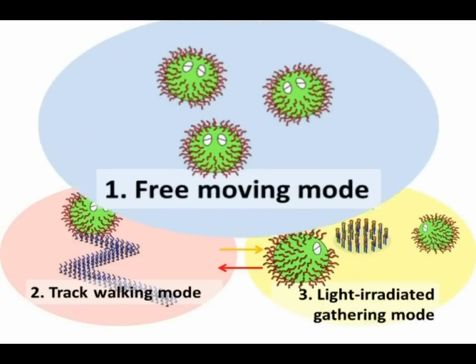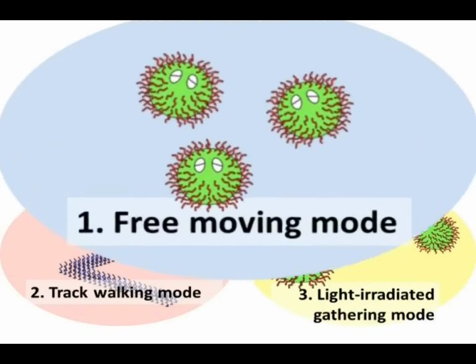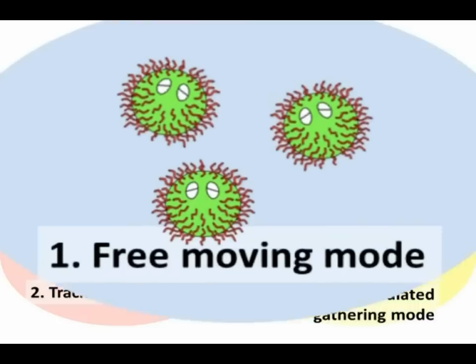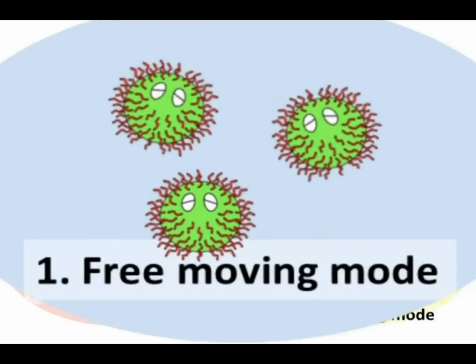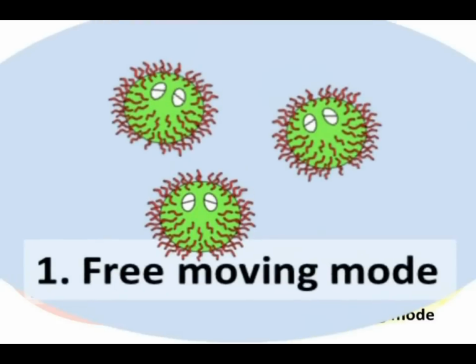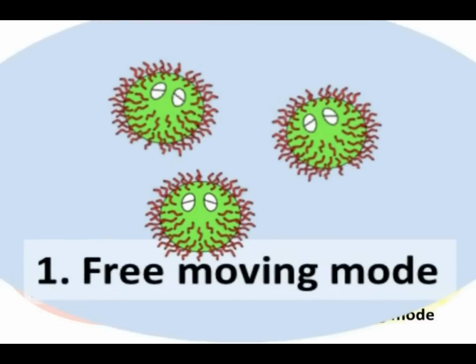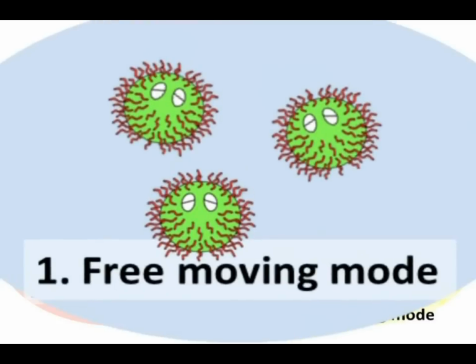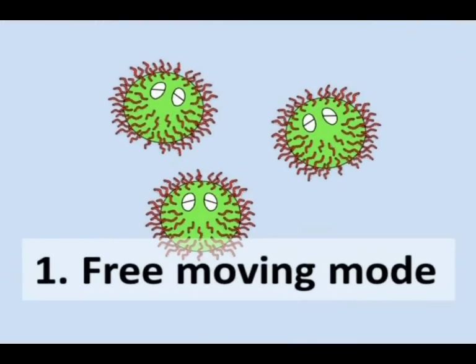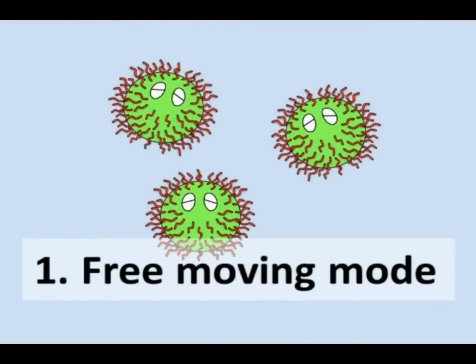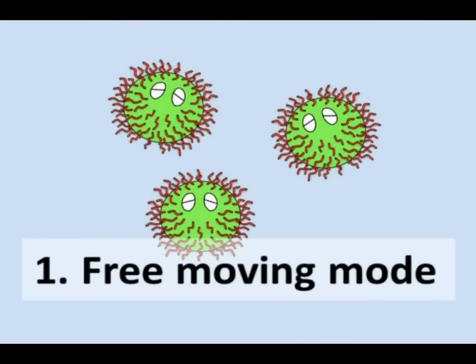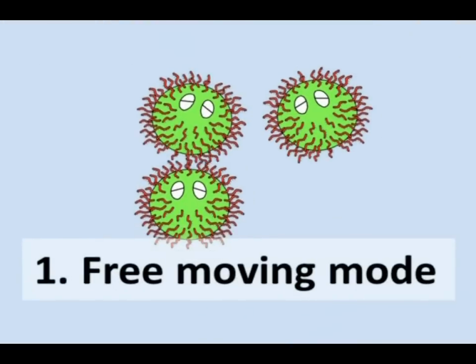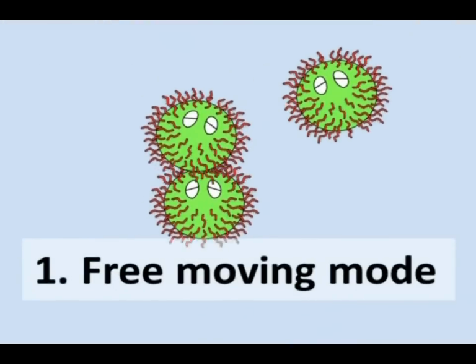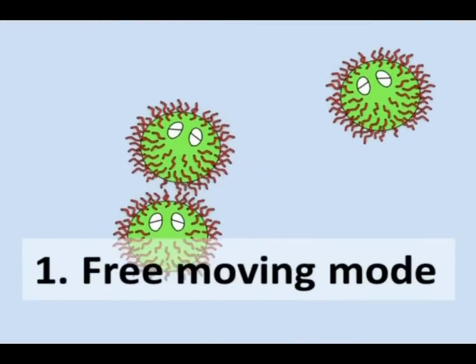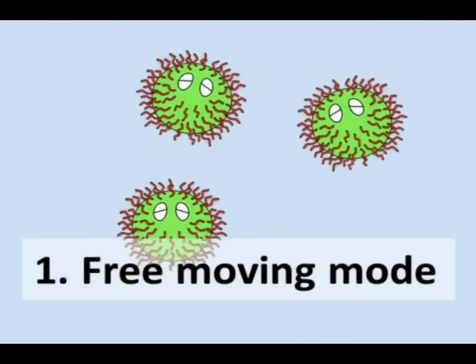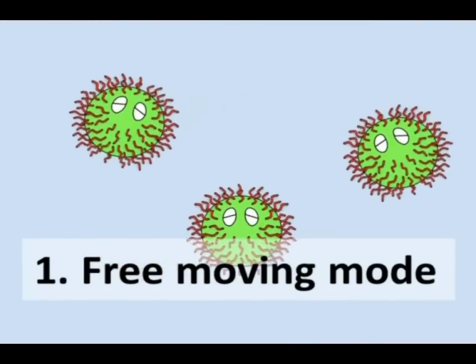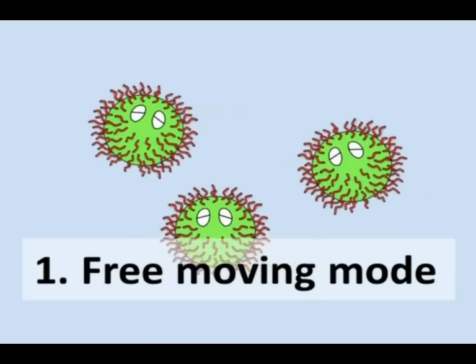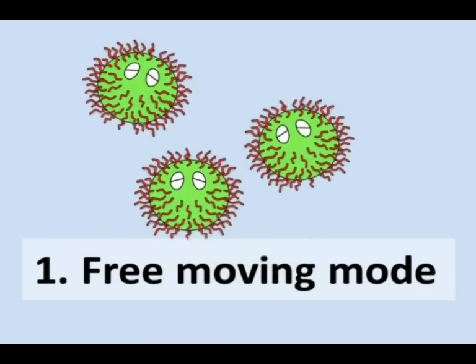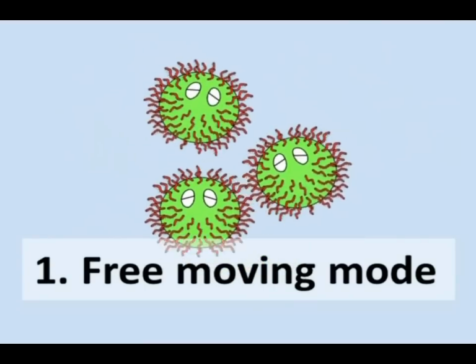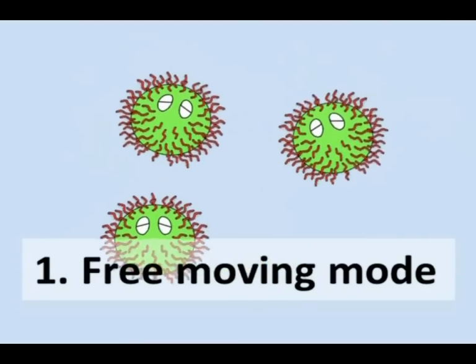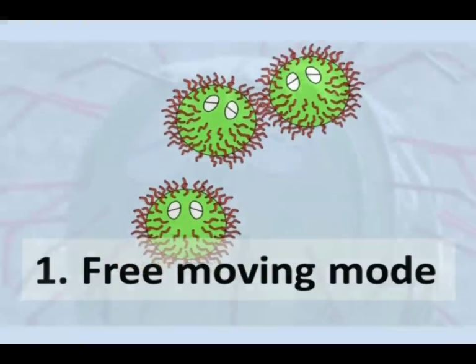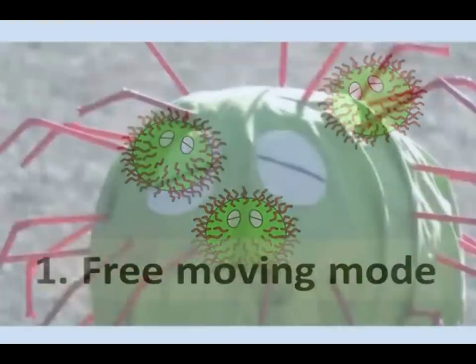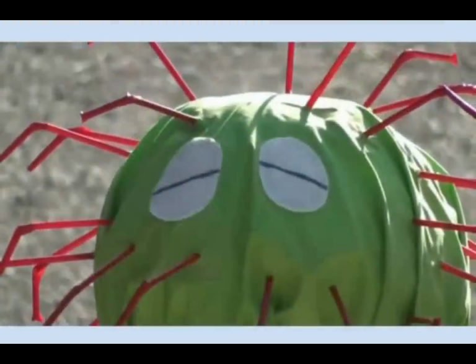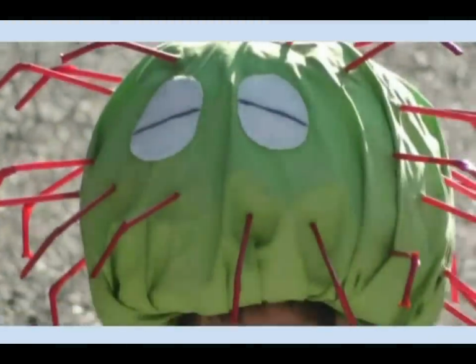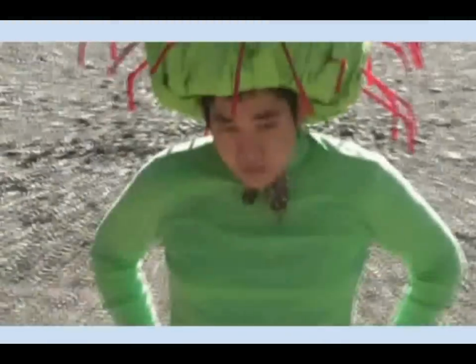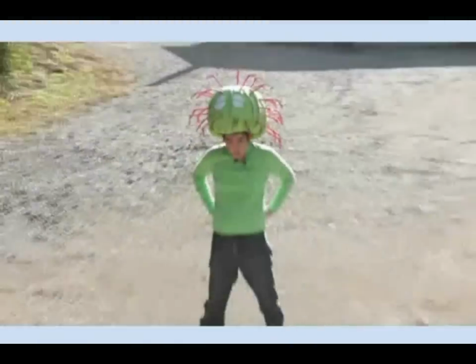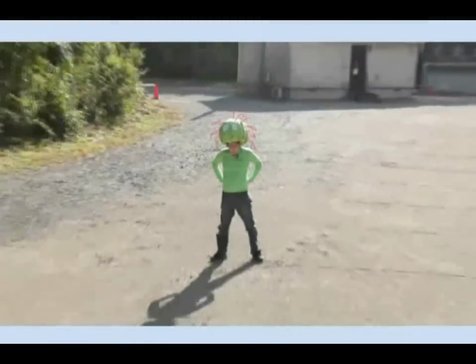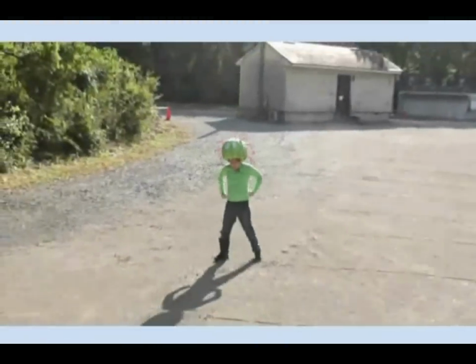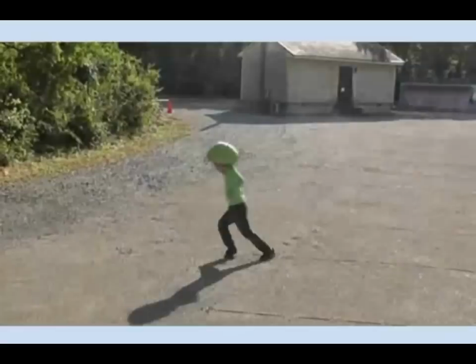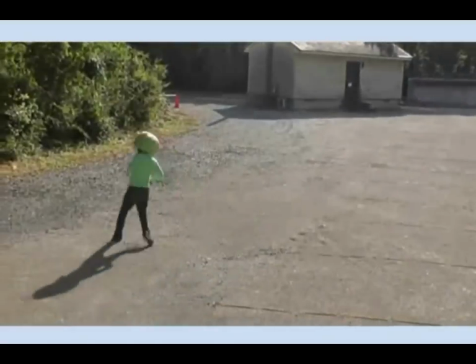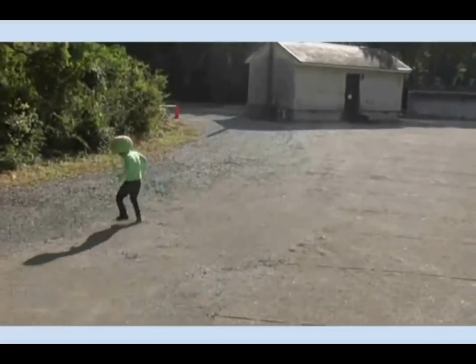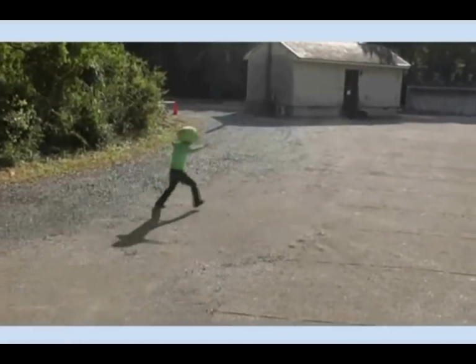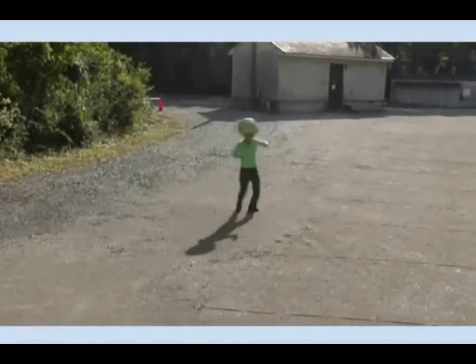In the Free Moving Mode, DNA slate can move freely and randomly based on Brownian motion.